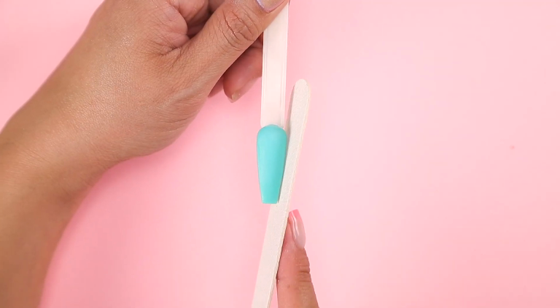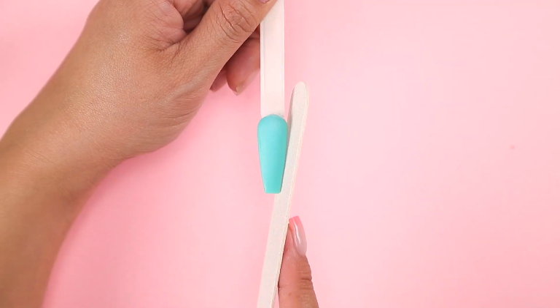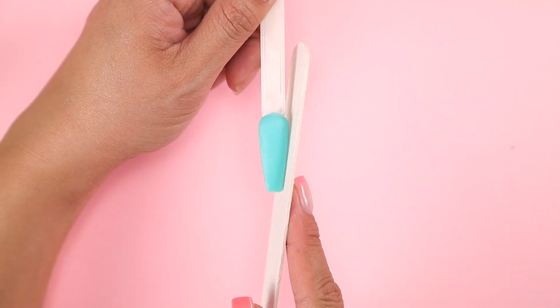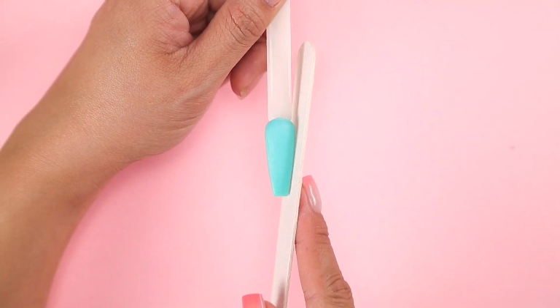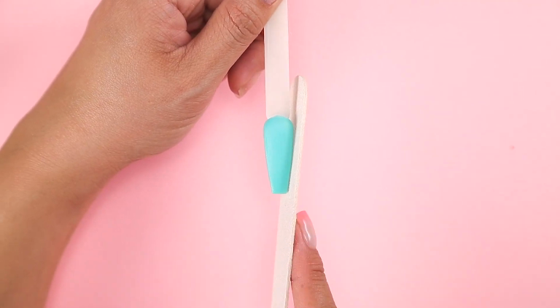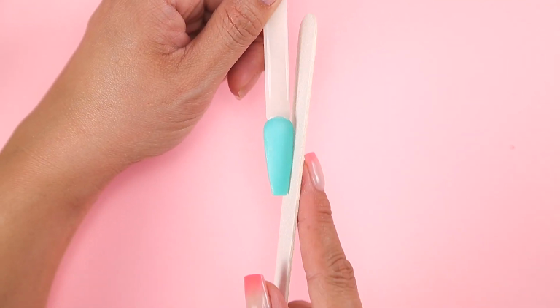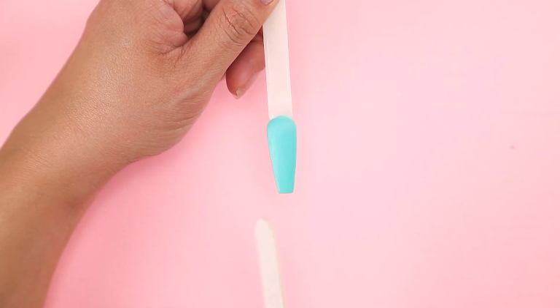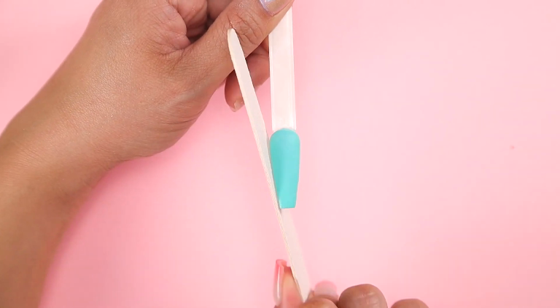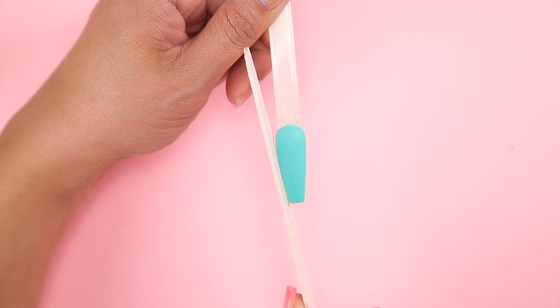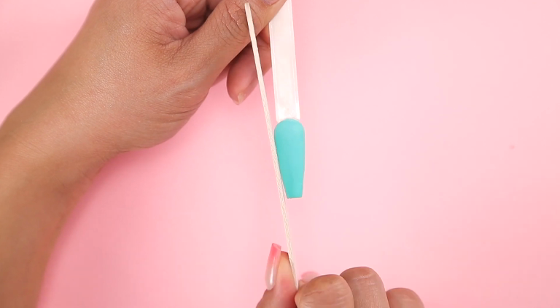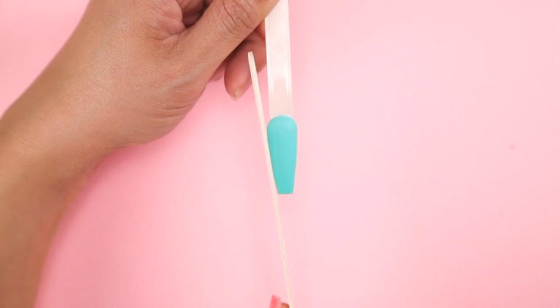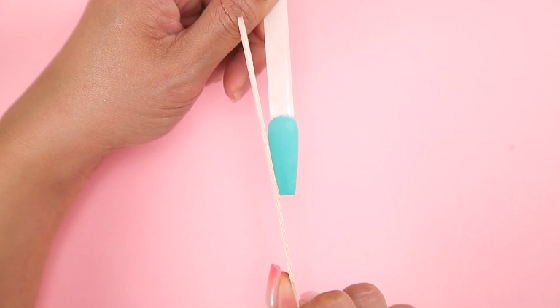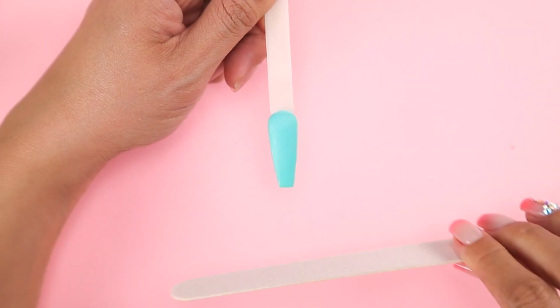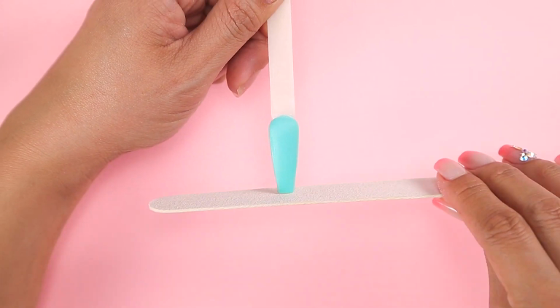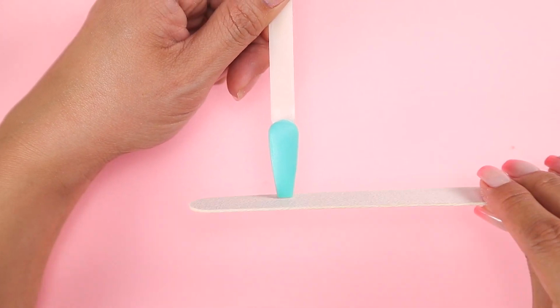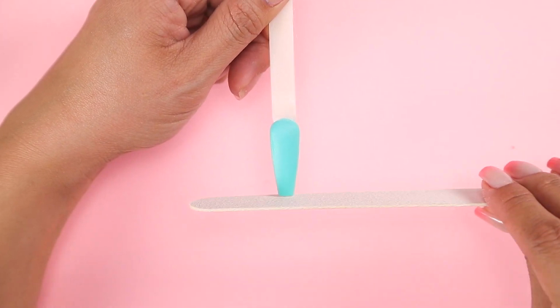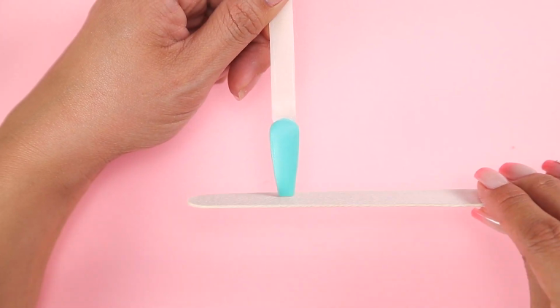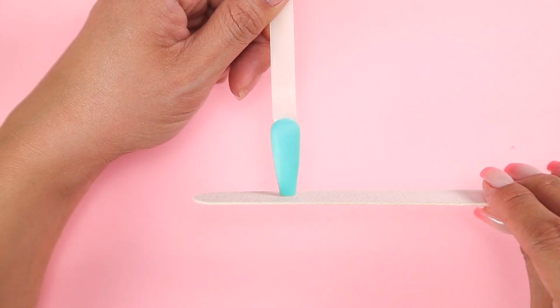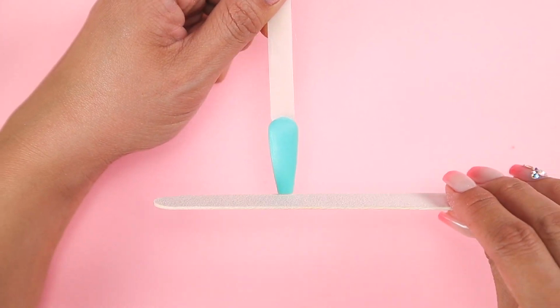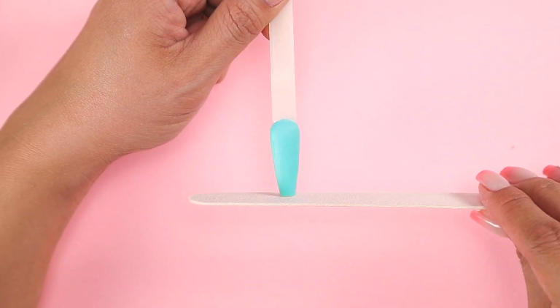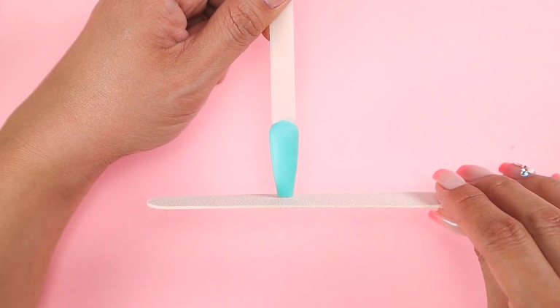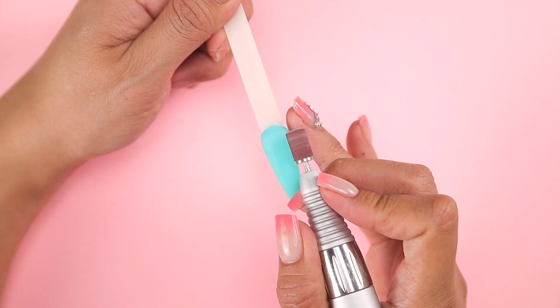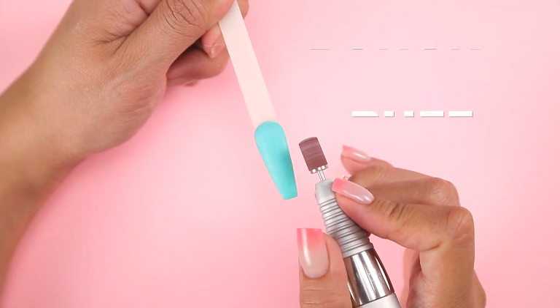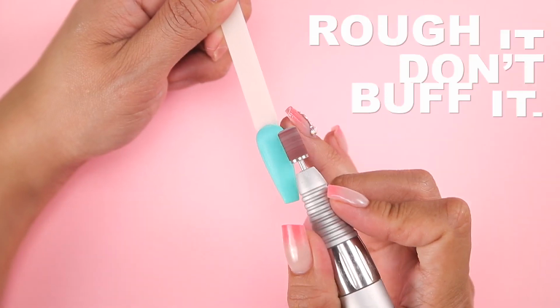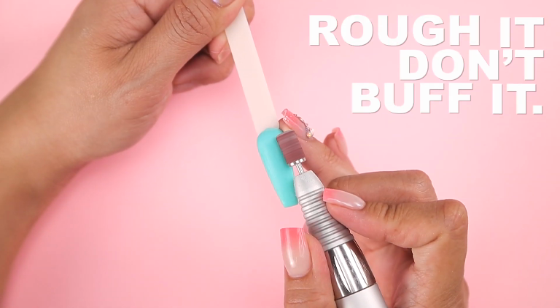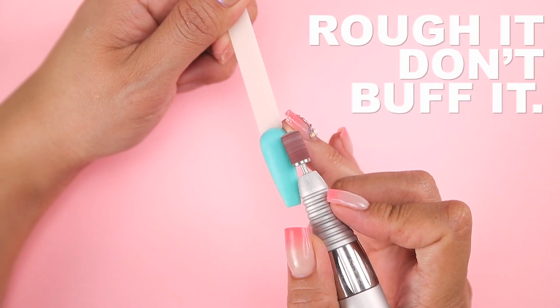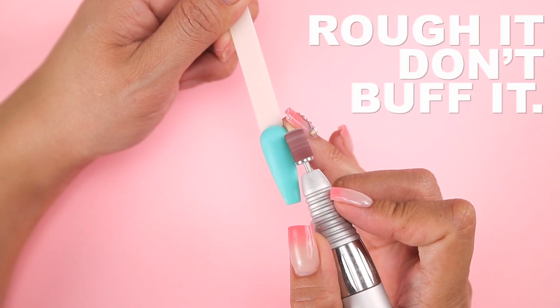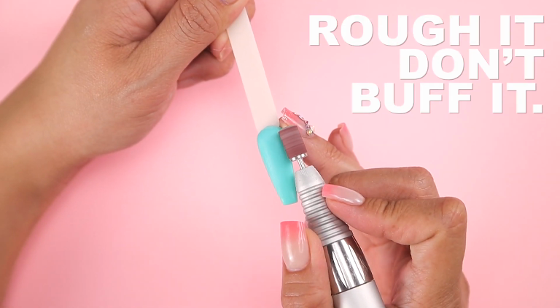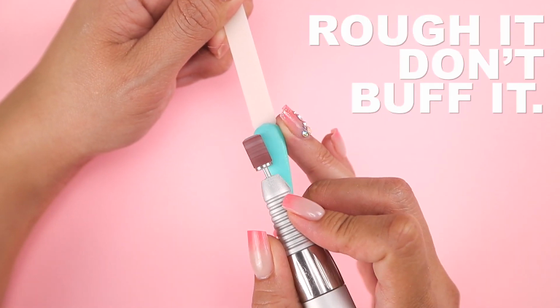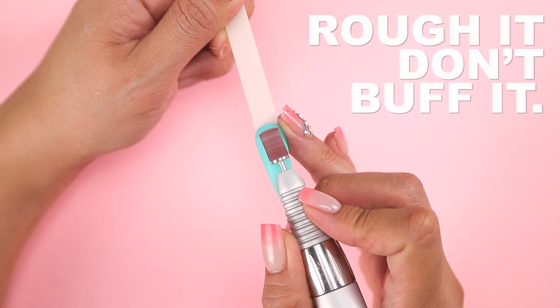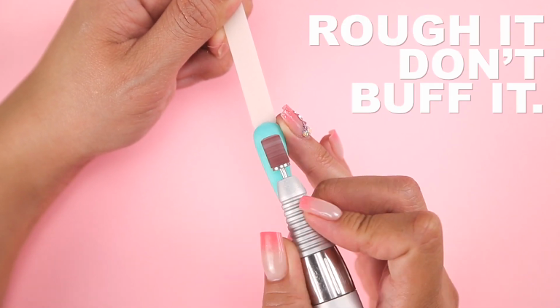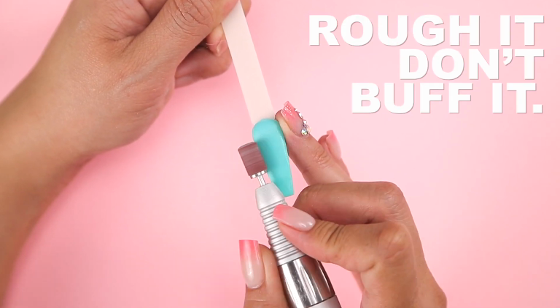Now I'll file and shape the nail, but since I'm applying gel over it, I'll follow our rule and rough it — don't buff it.